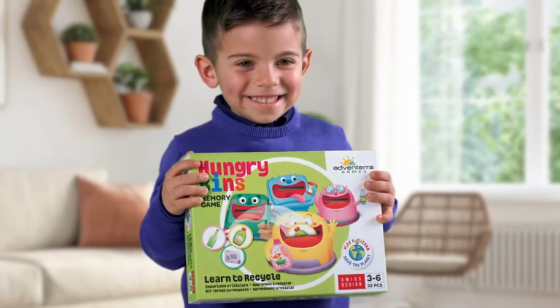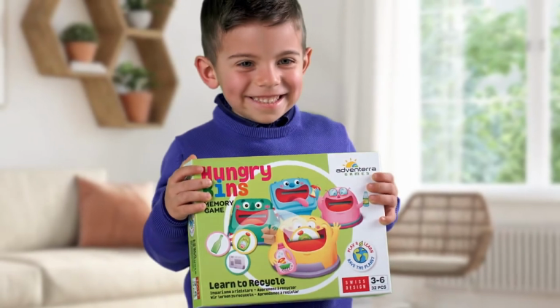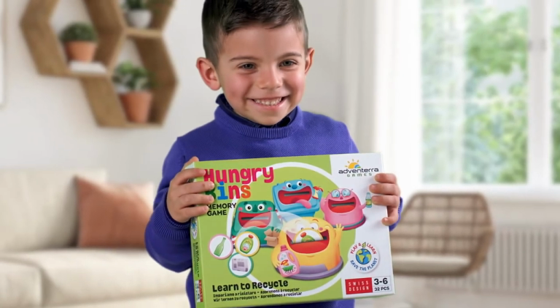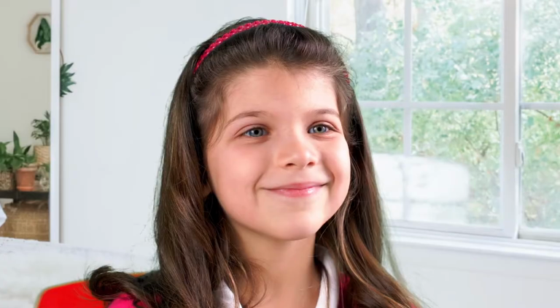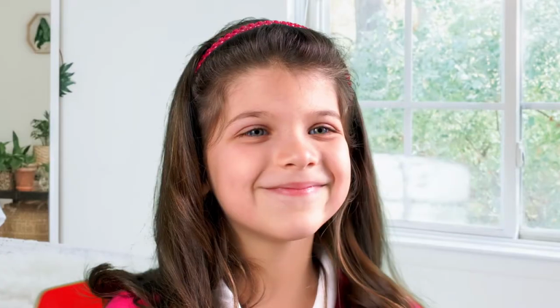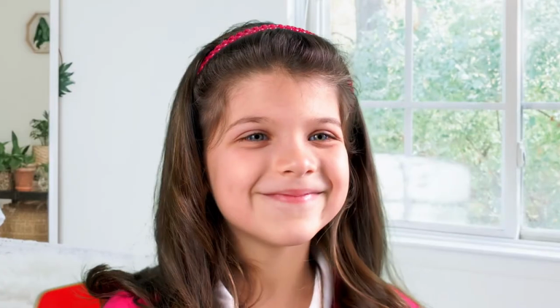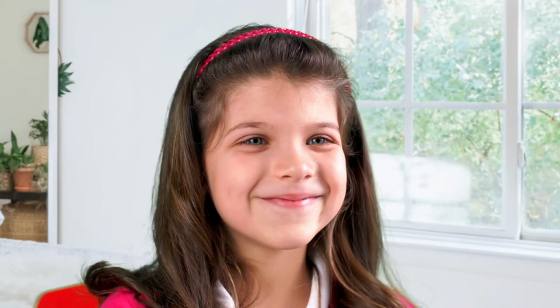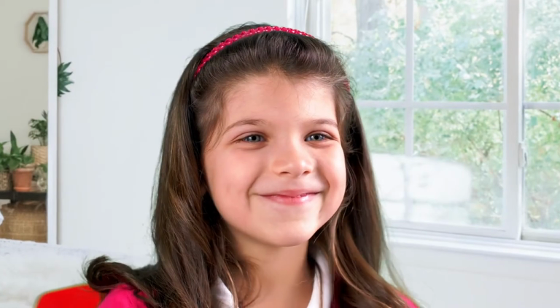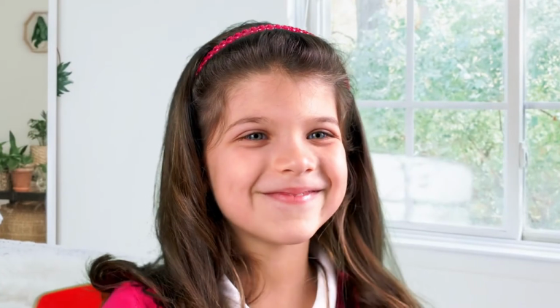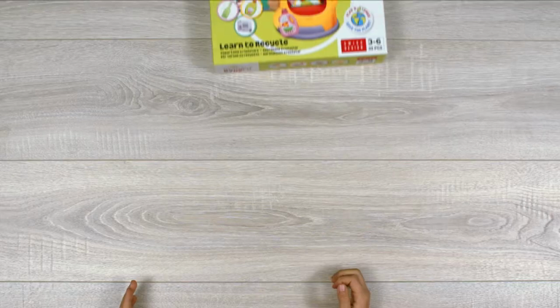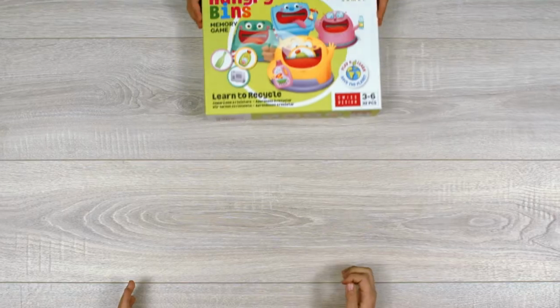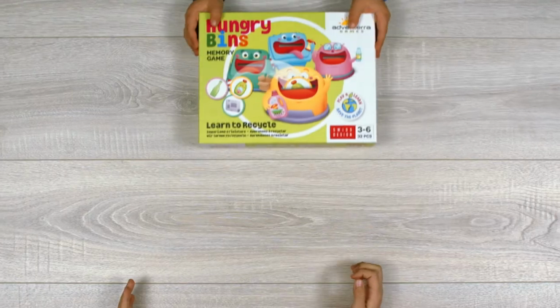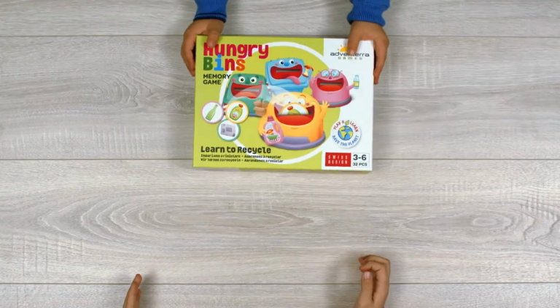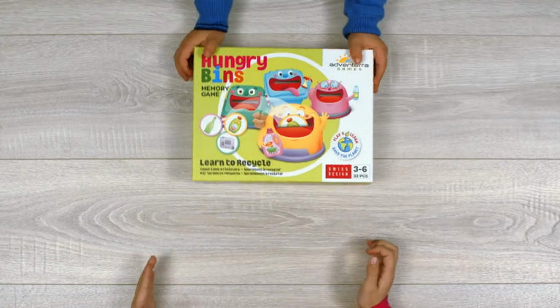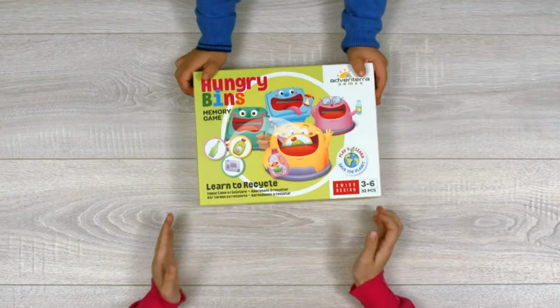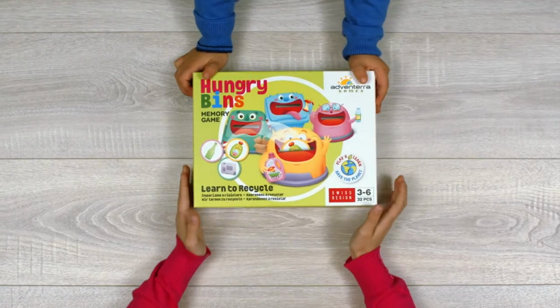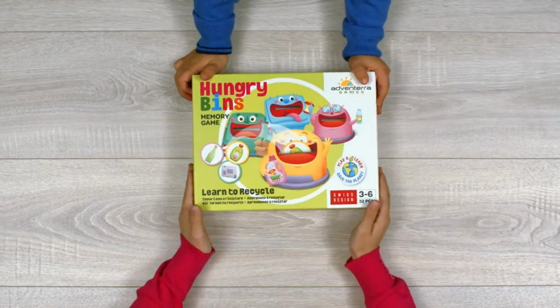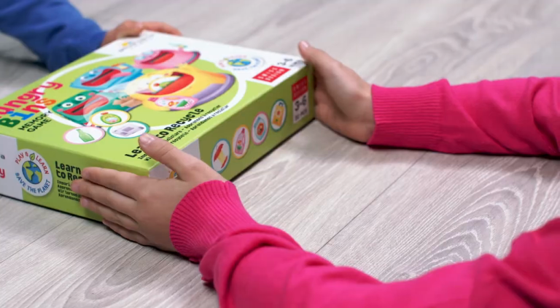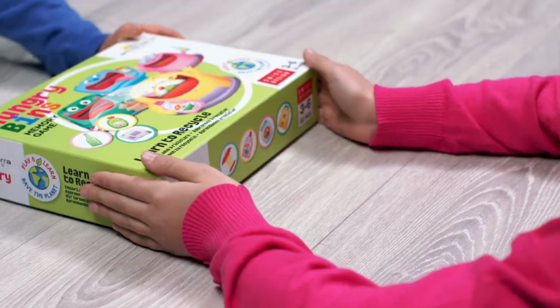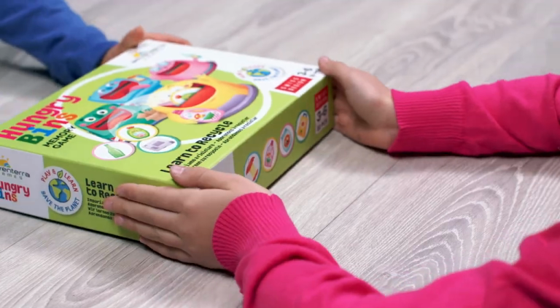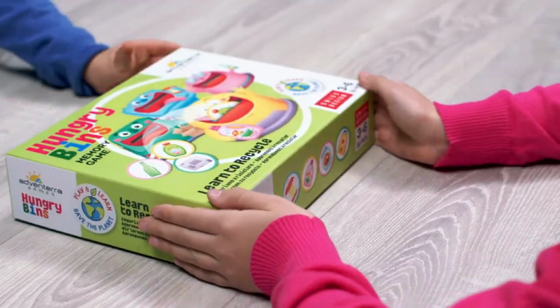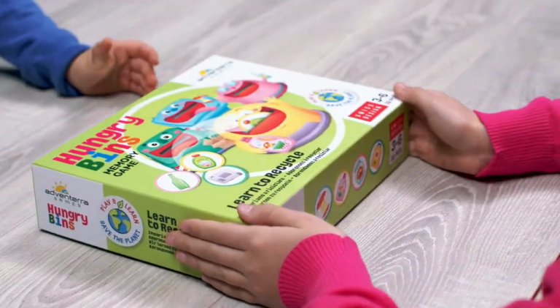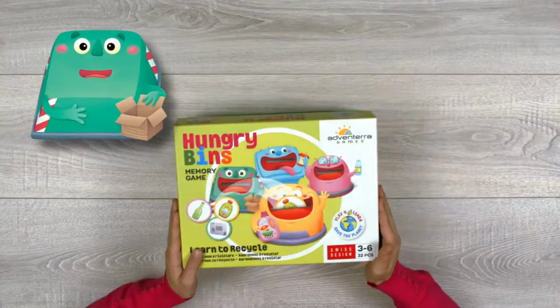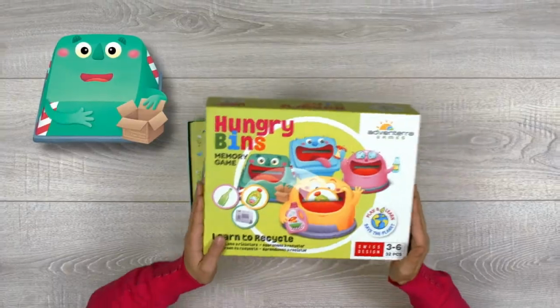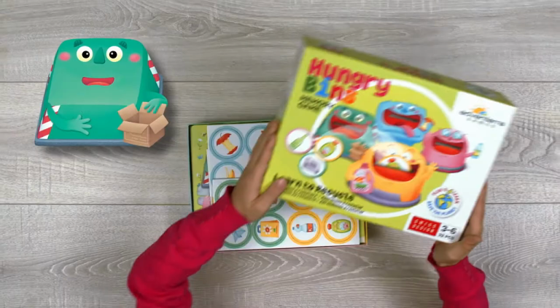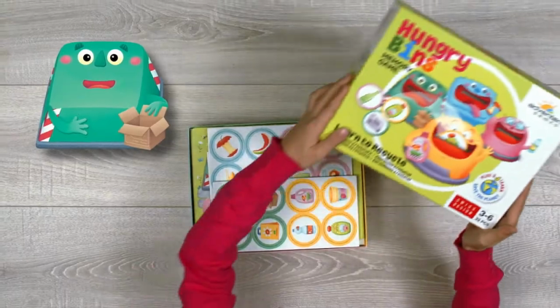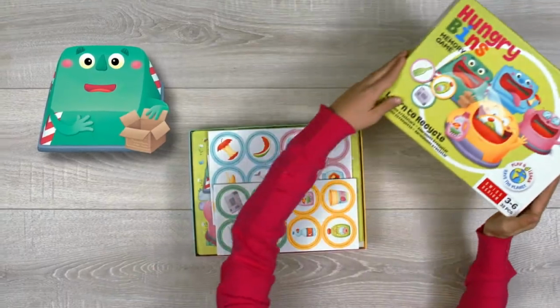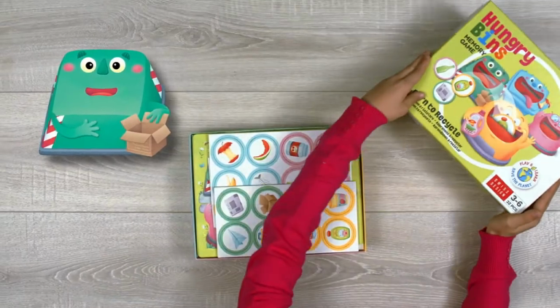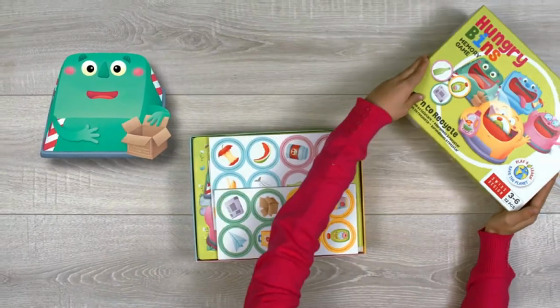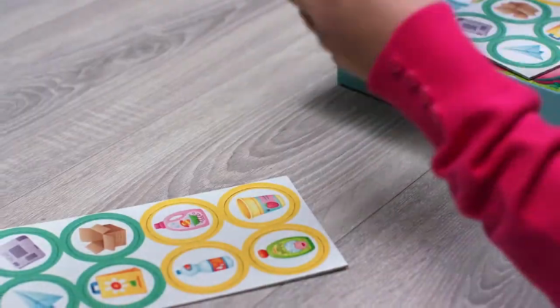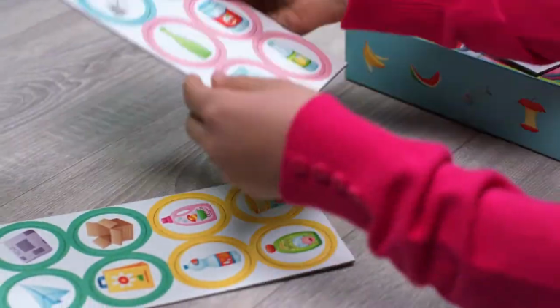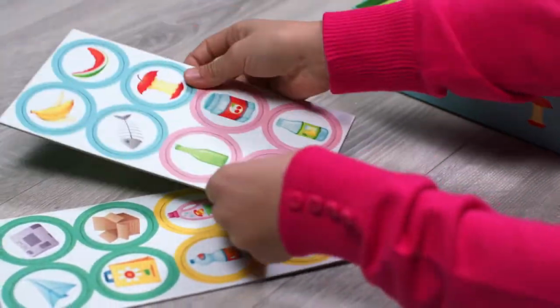Hungry Bins helps you improve your memory while you have fun feeding trash to four hungry bins.